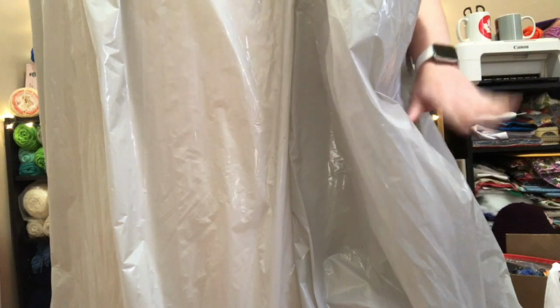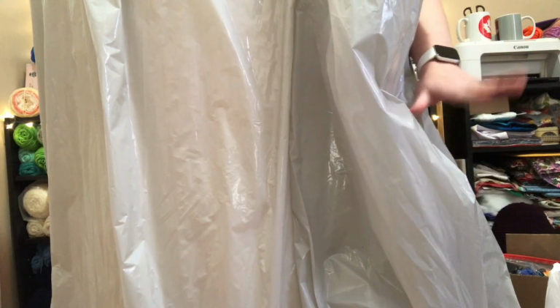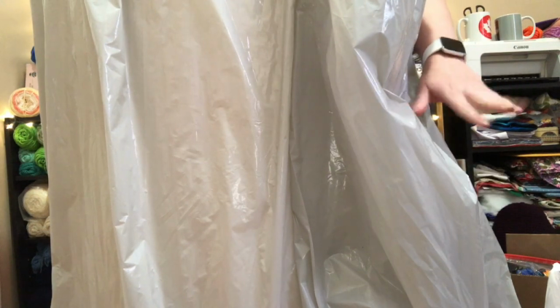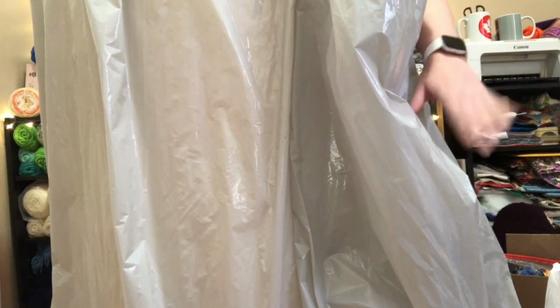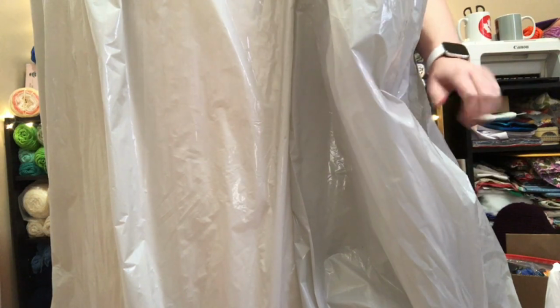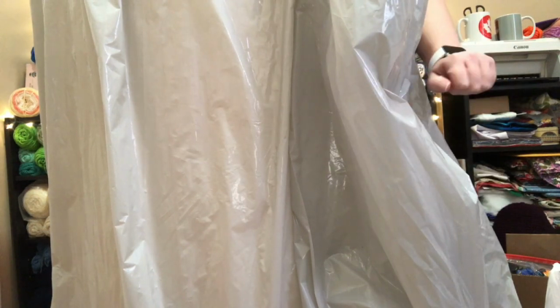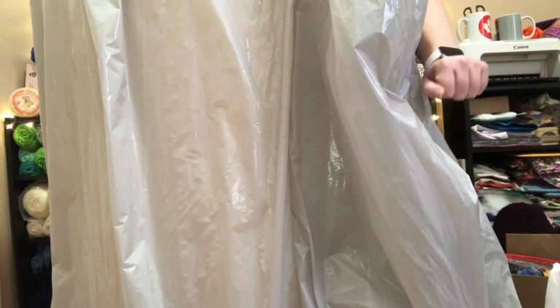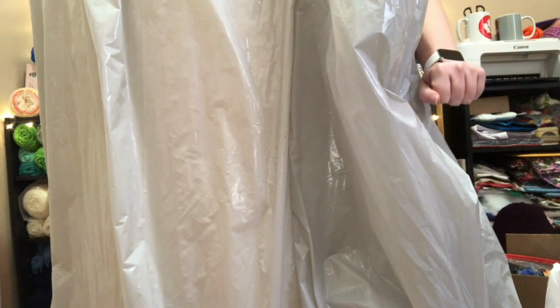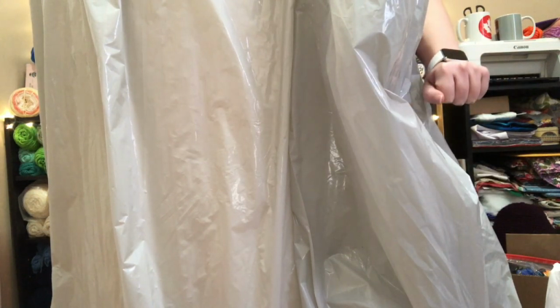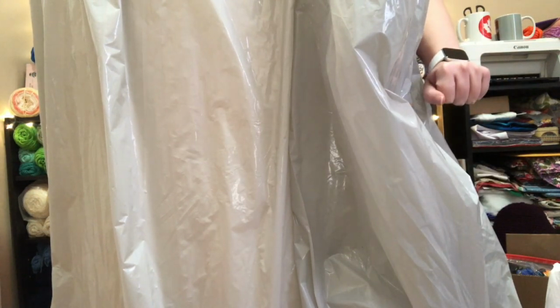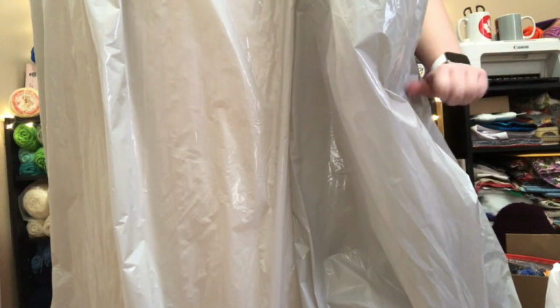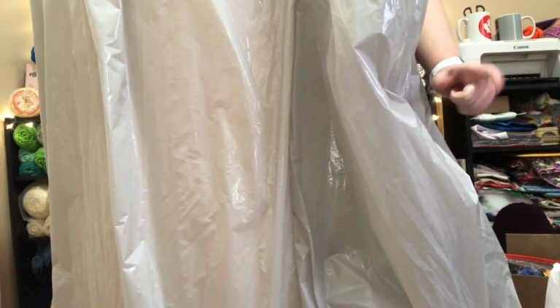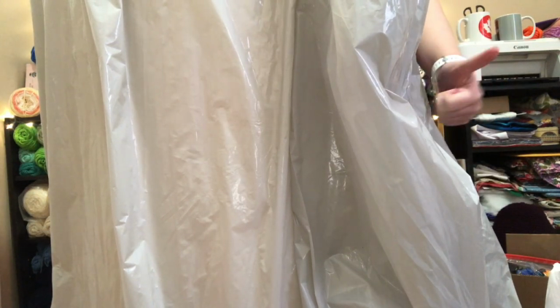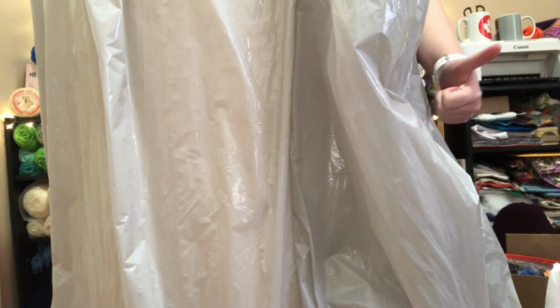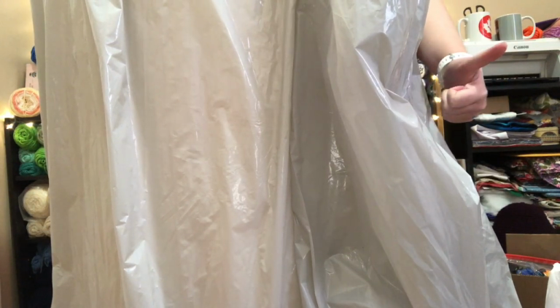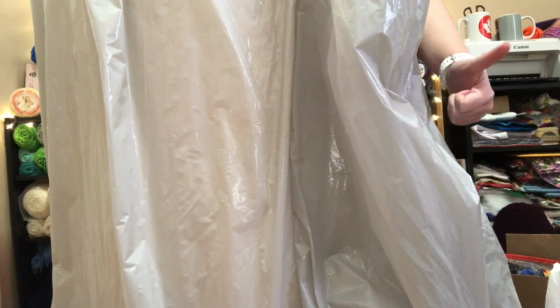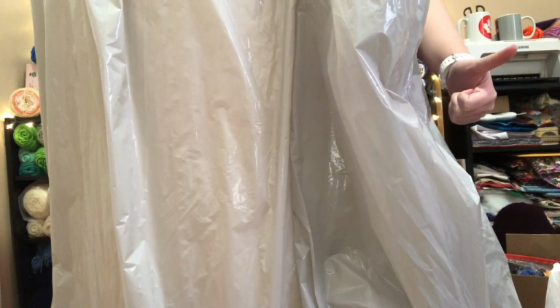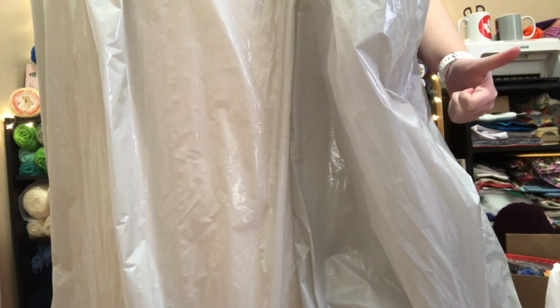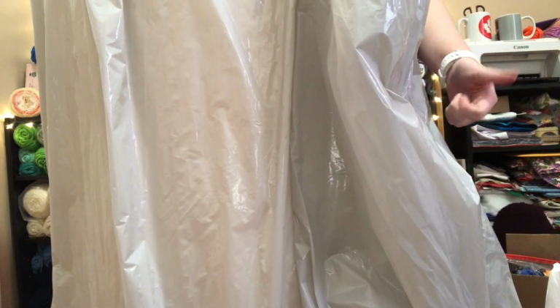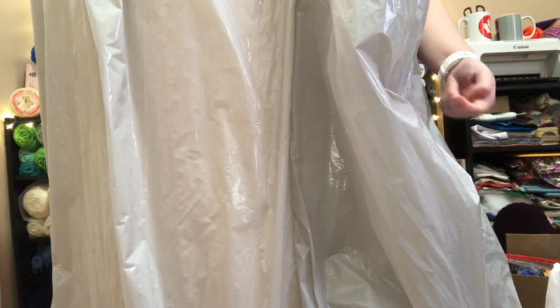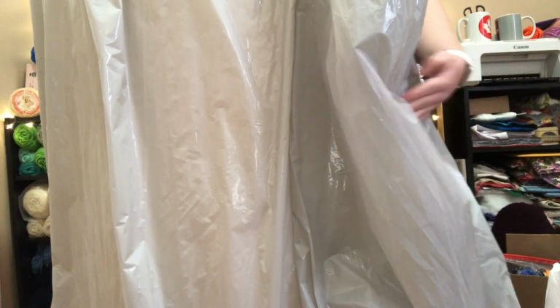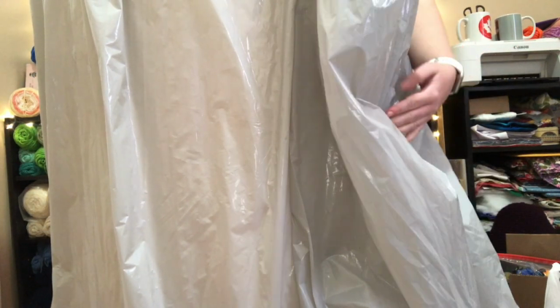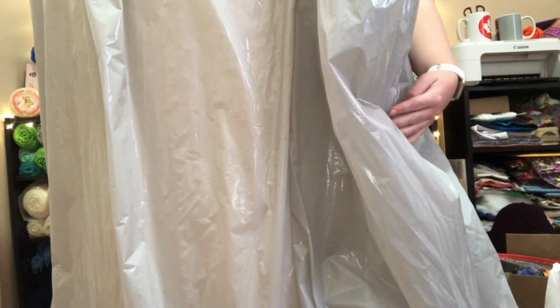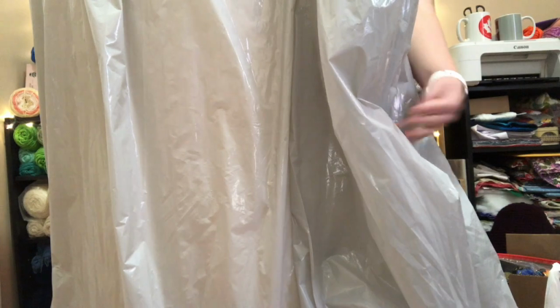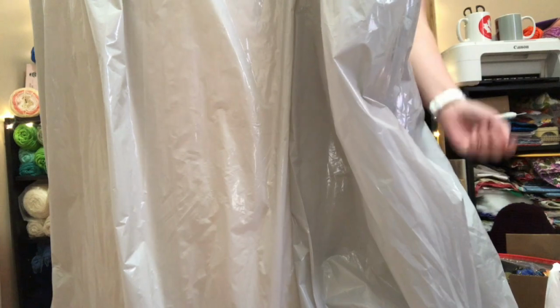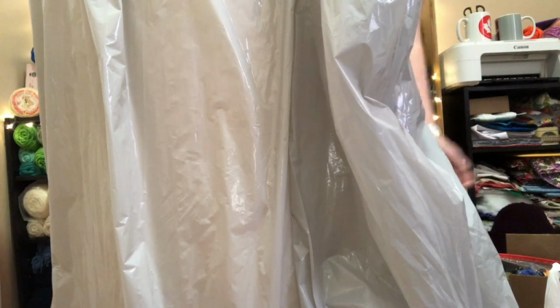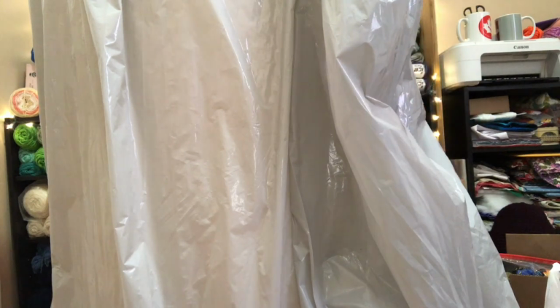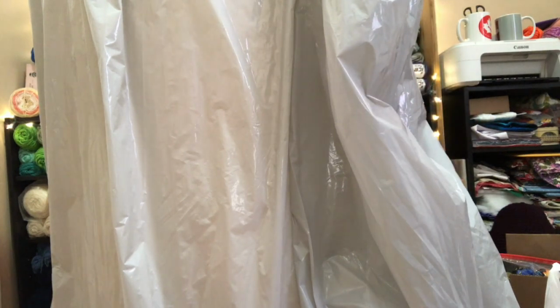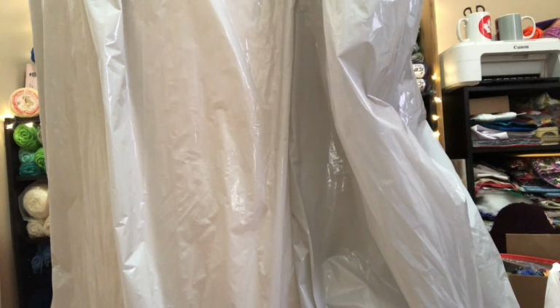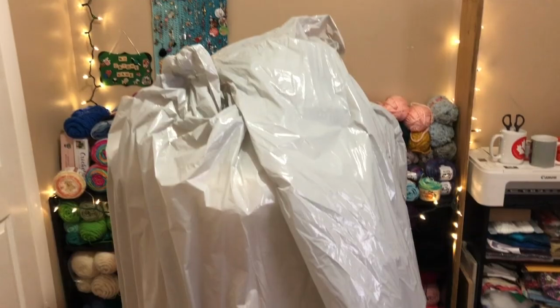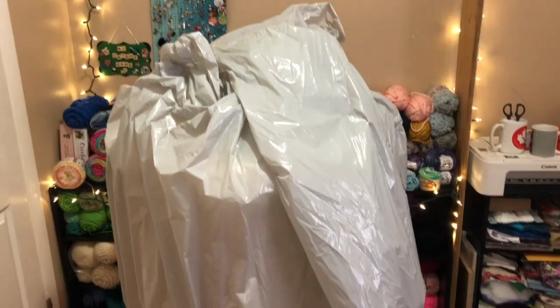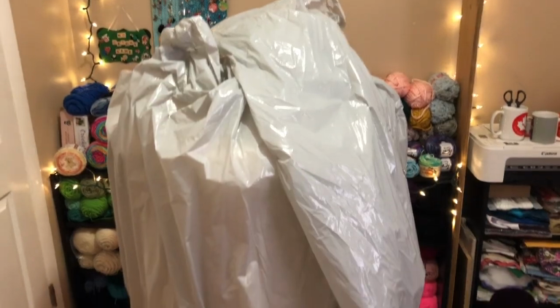Hey guys, welcome back to No Catch Your Name, it's me Ella. Today I have a mail haul.